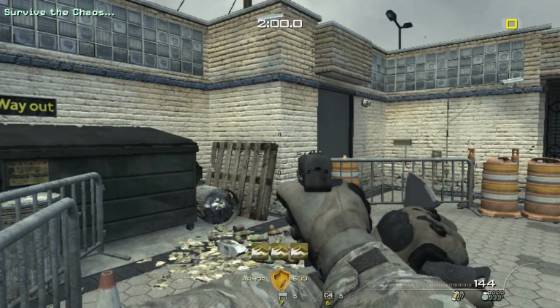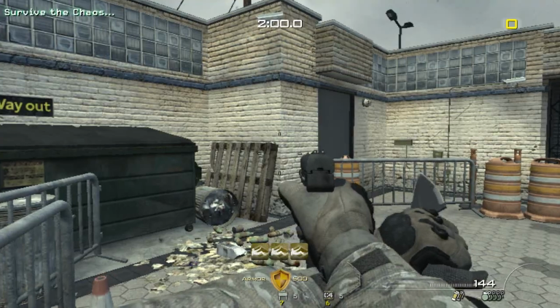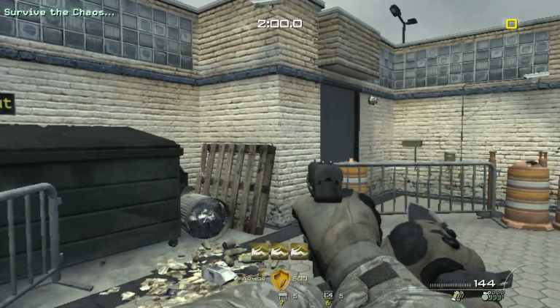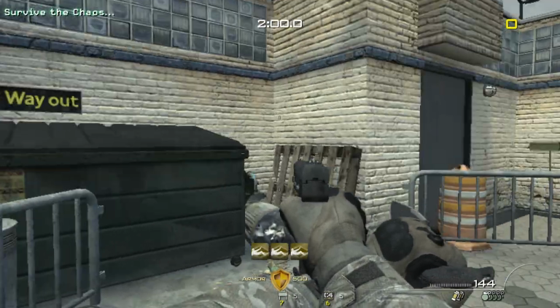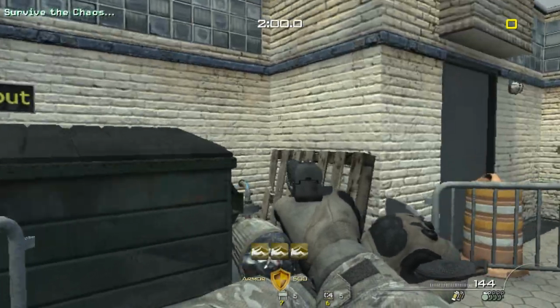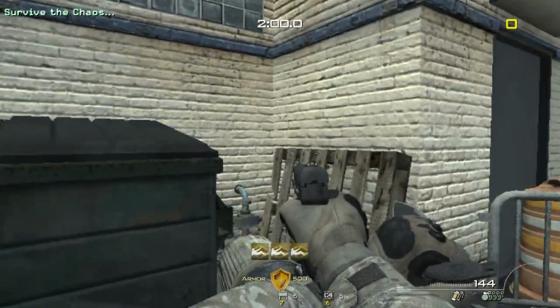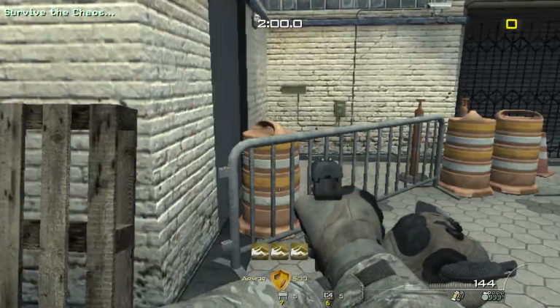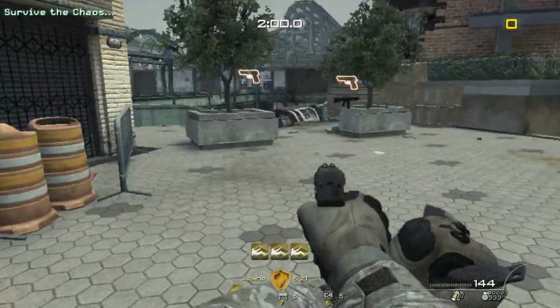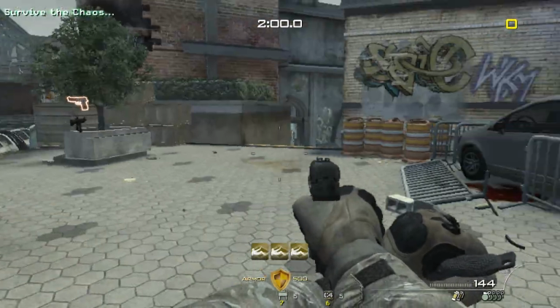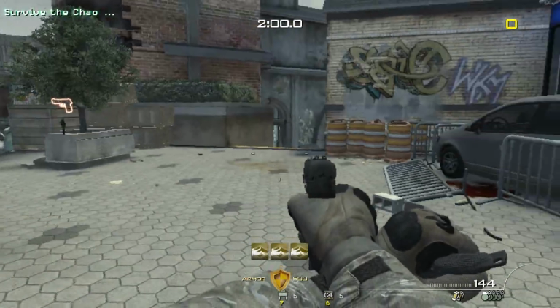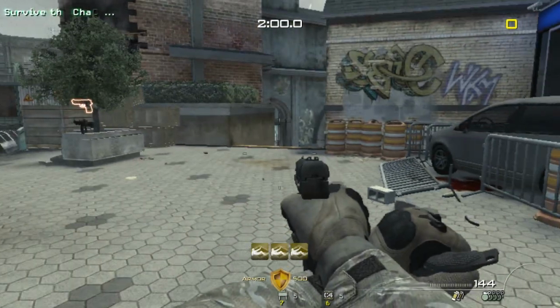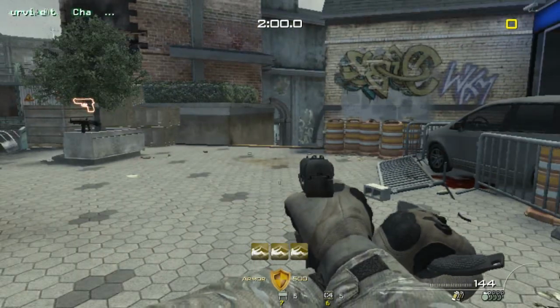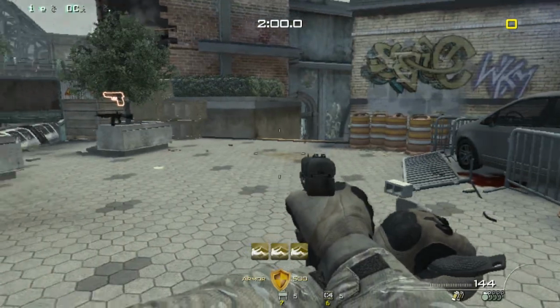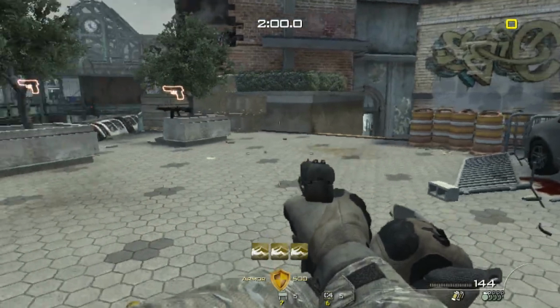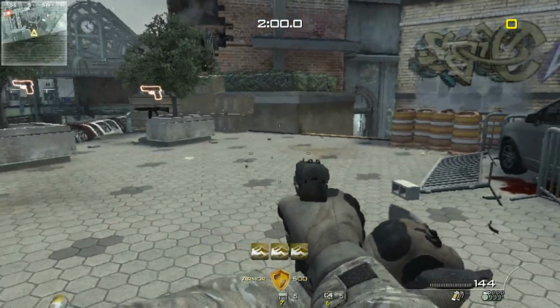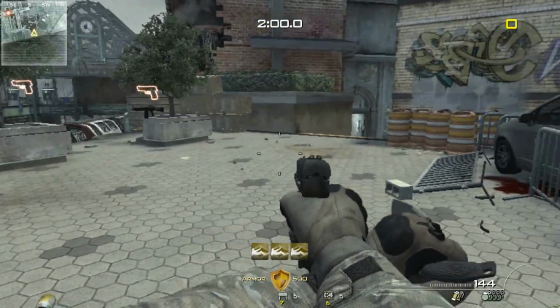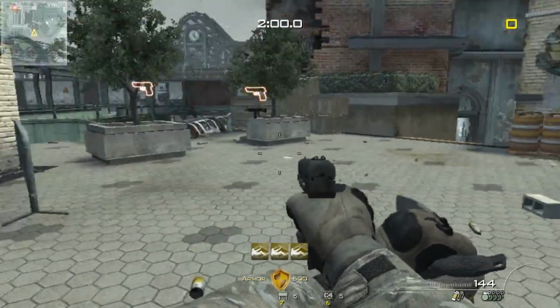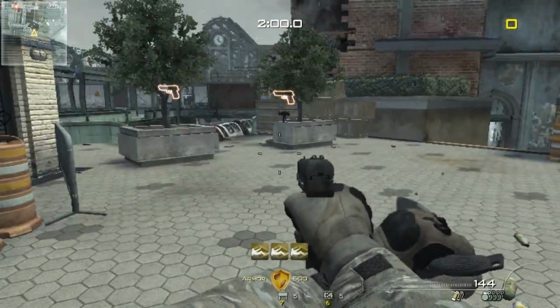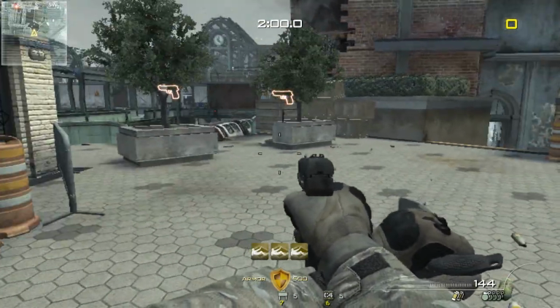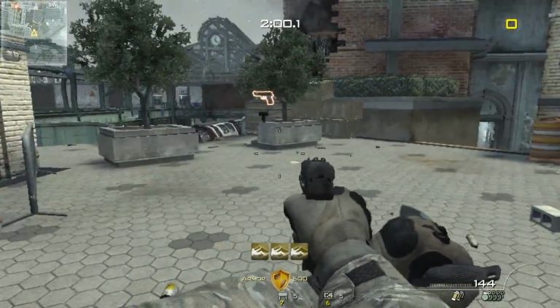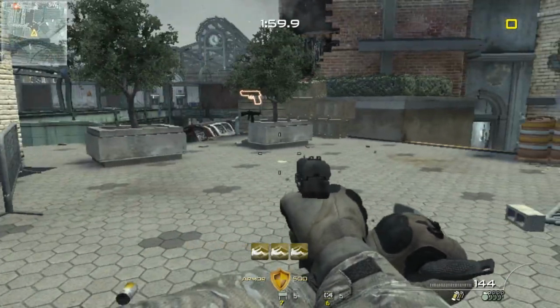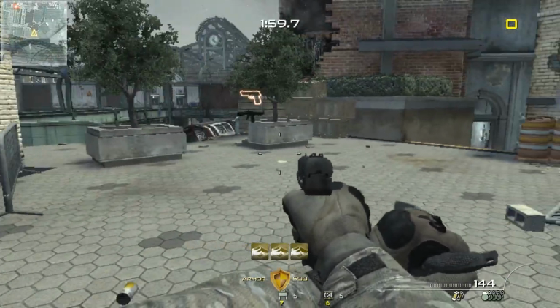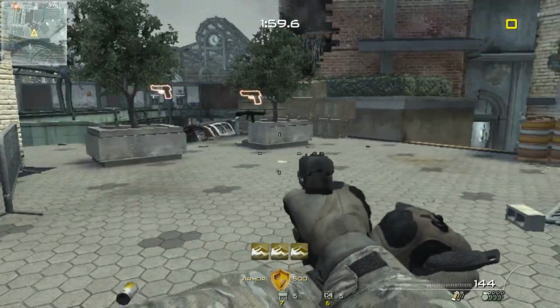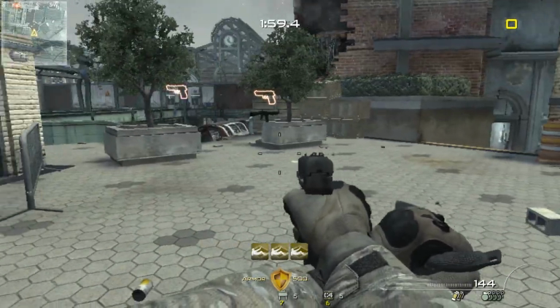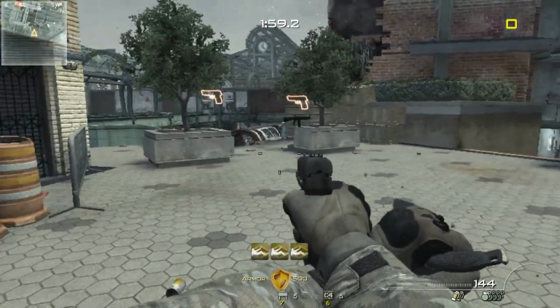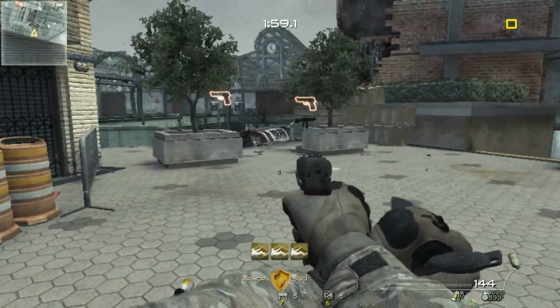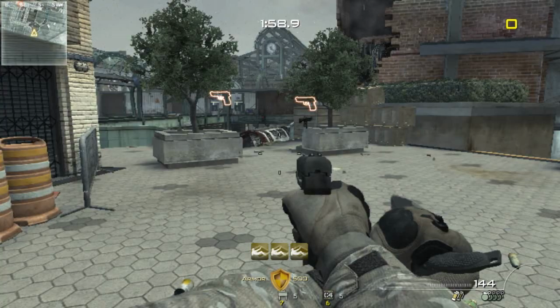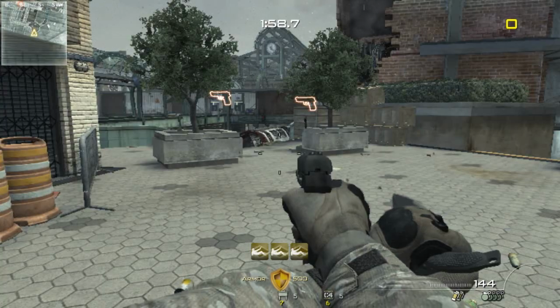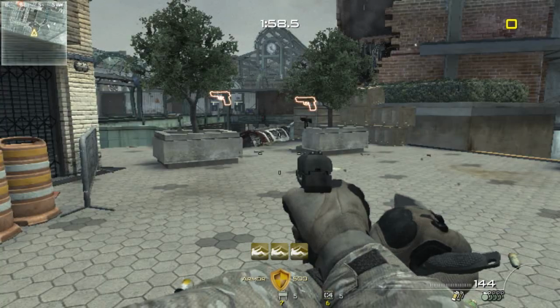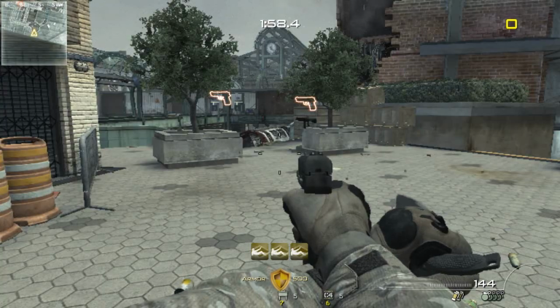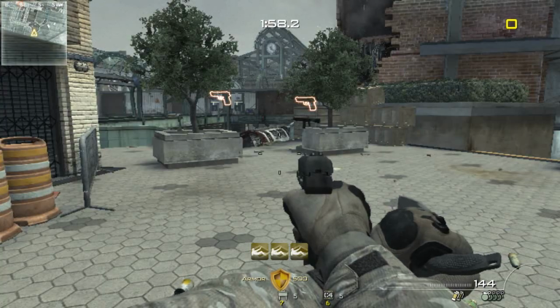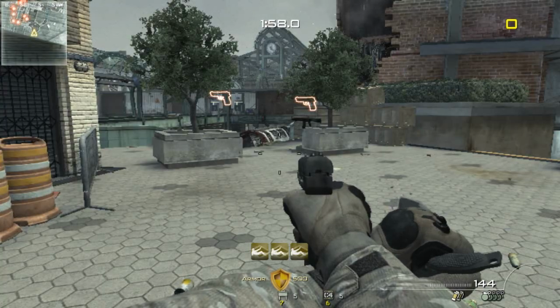Intel shows multiple enemy troops are in the area. Secure the area and take them down. Good luck.